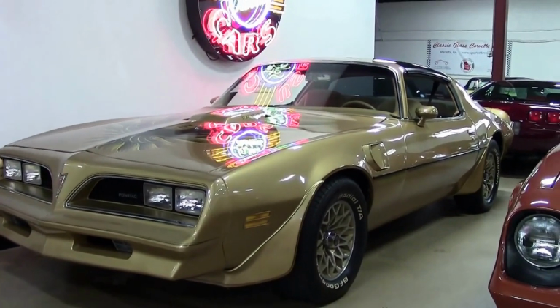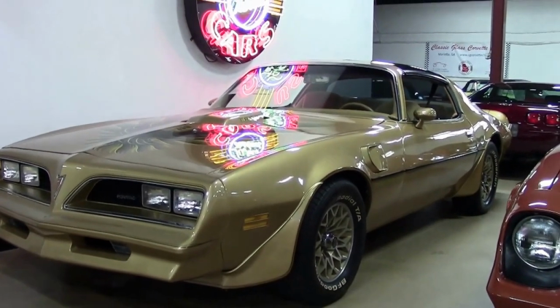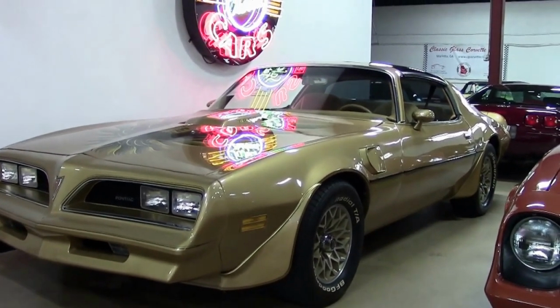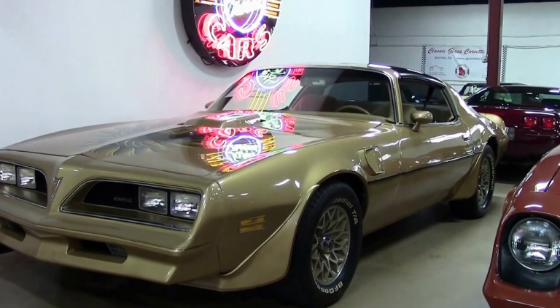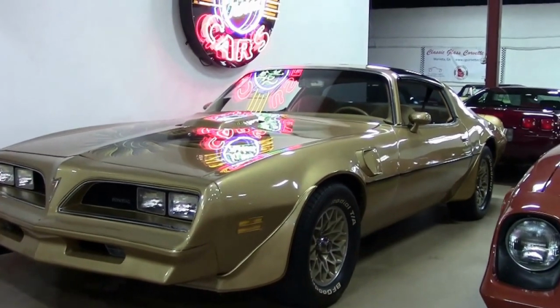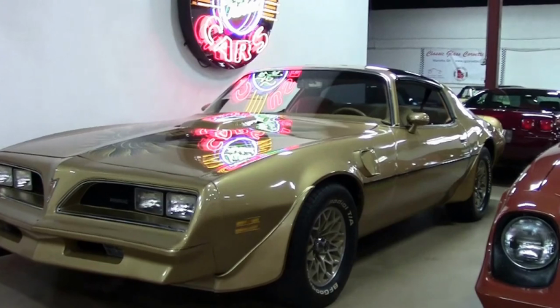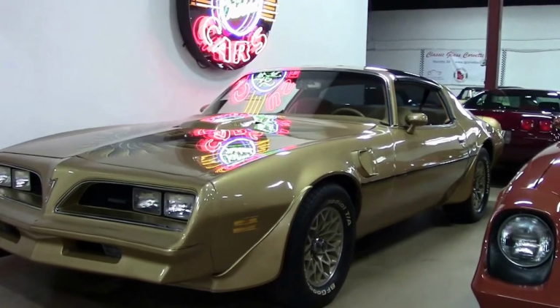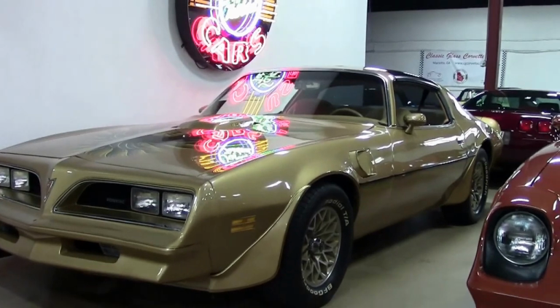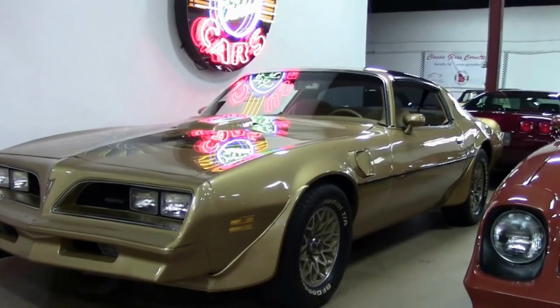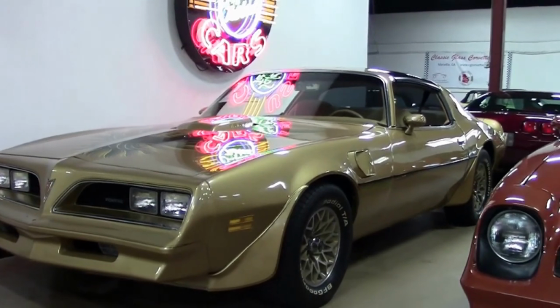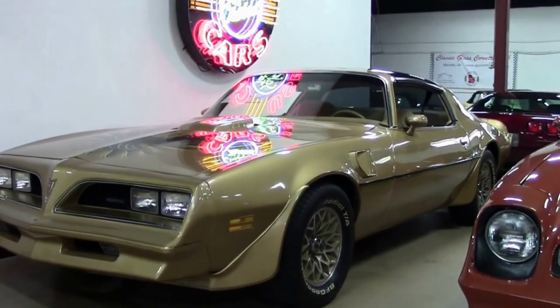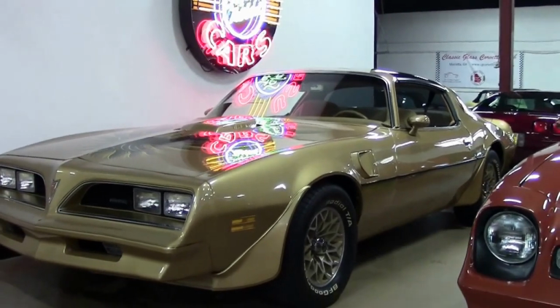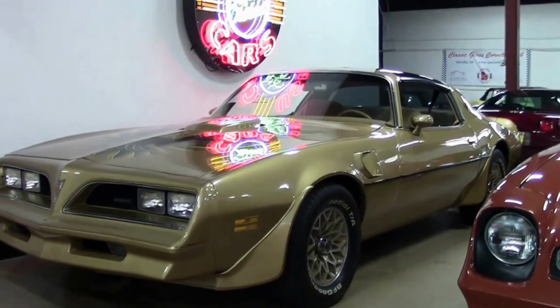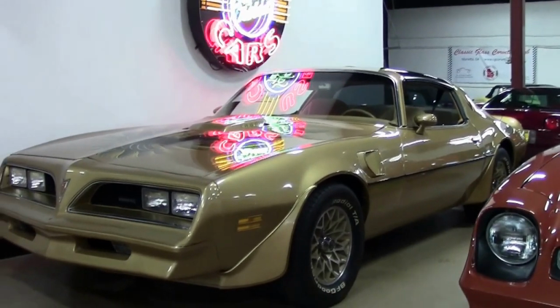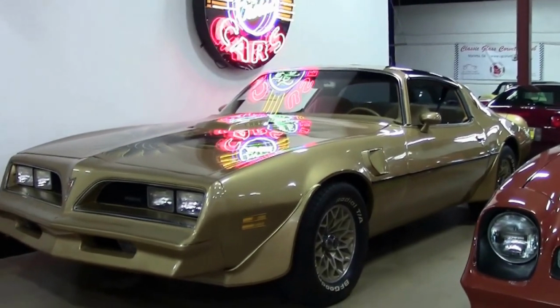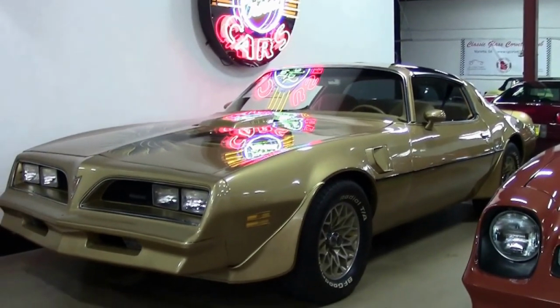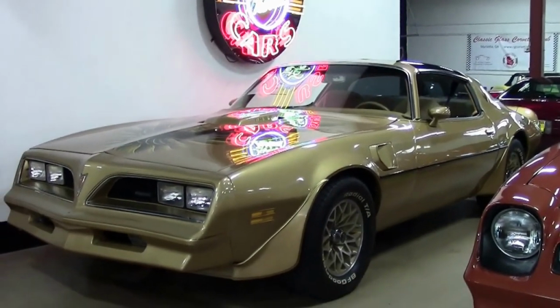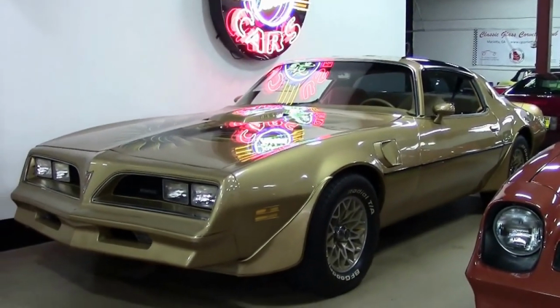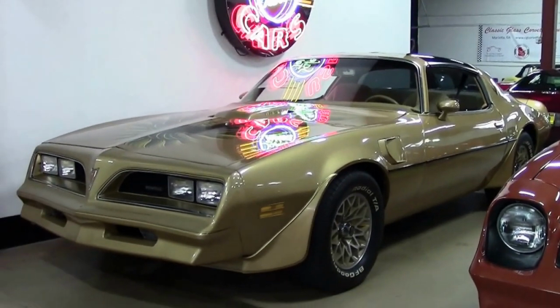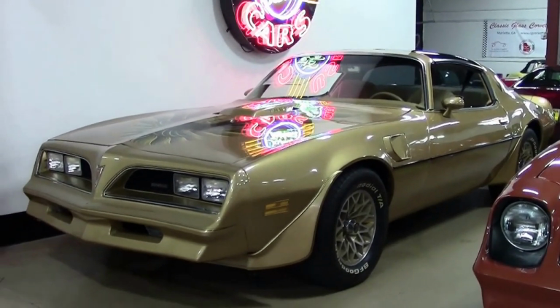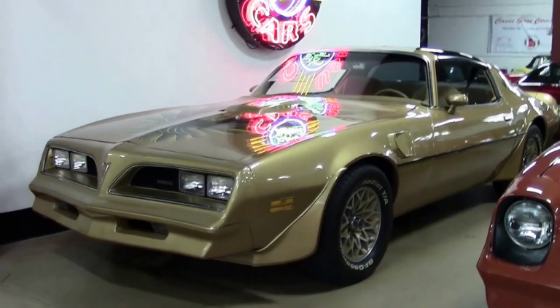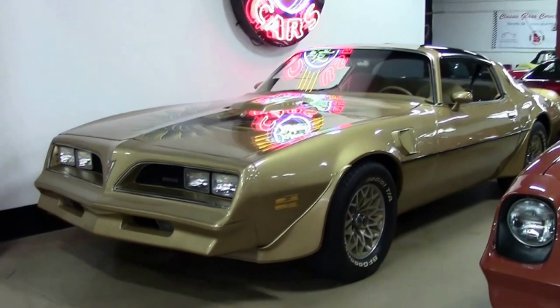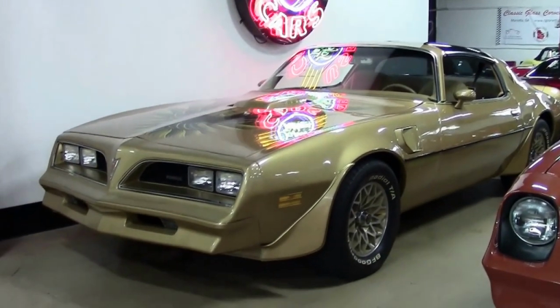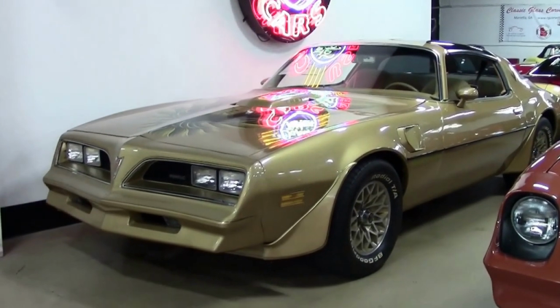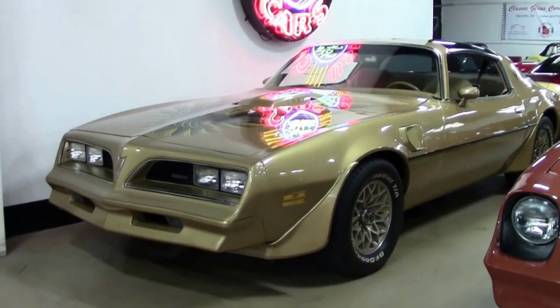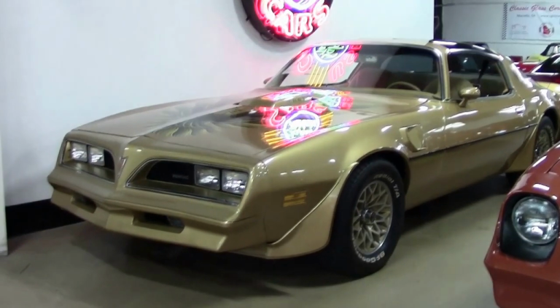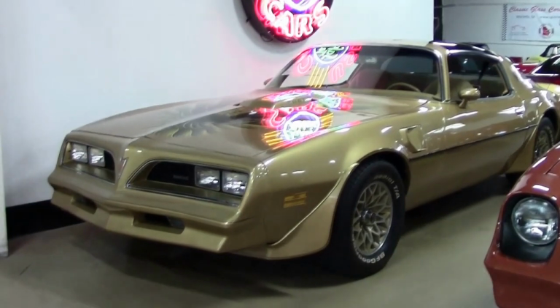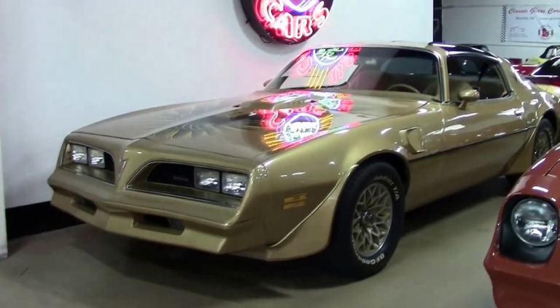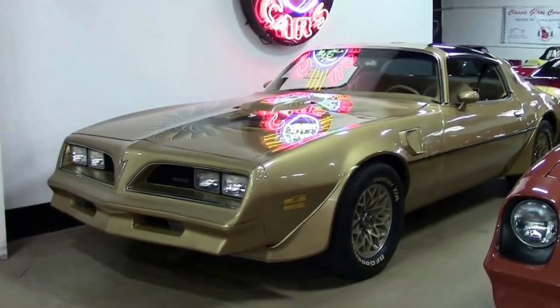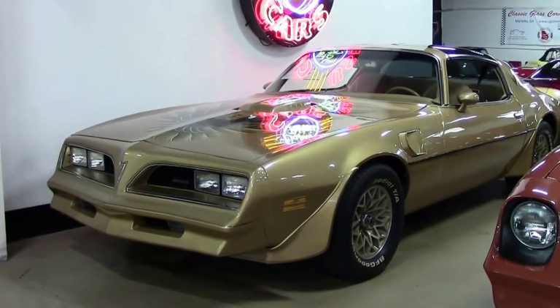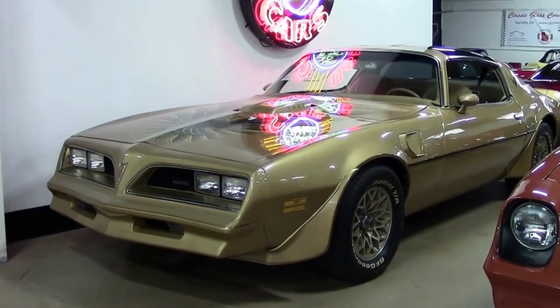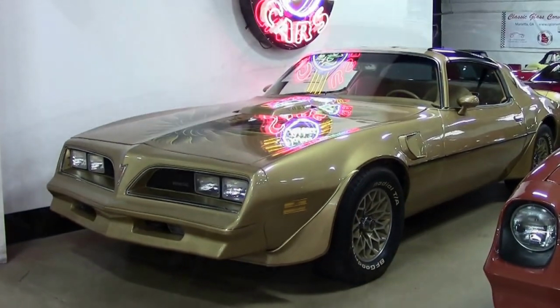What I'd like to do is show you the engine, and then we're going to start it up to let you hear how it sounds.